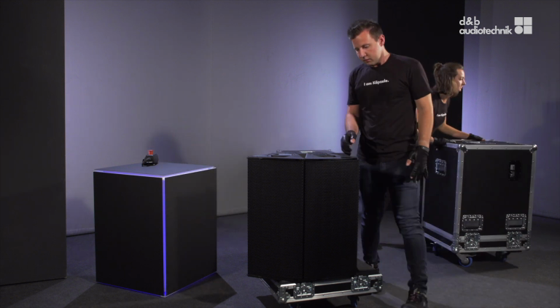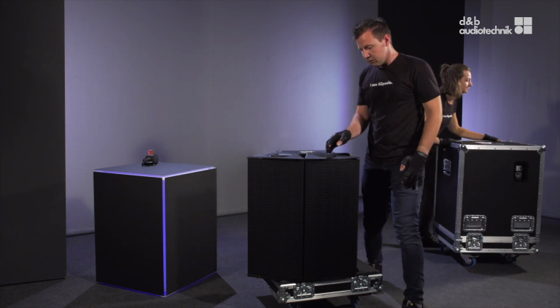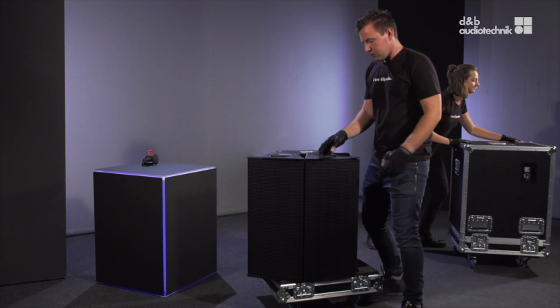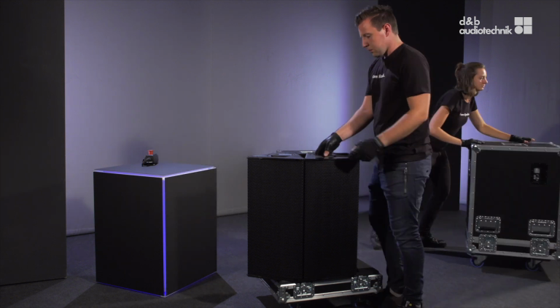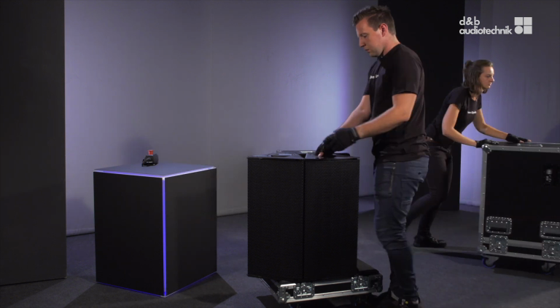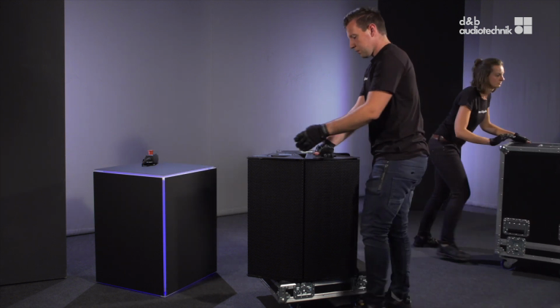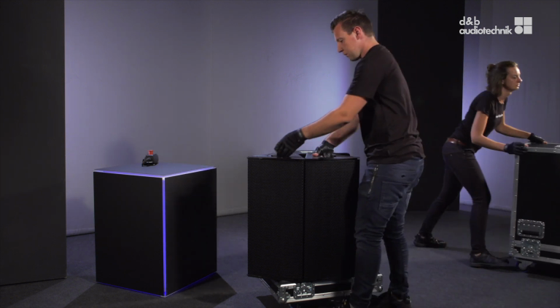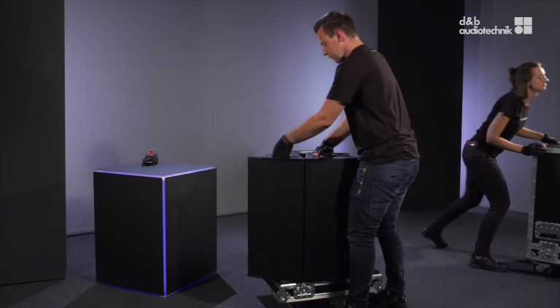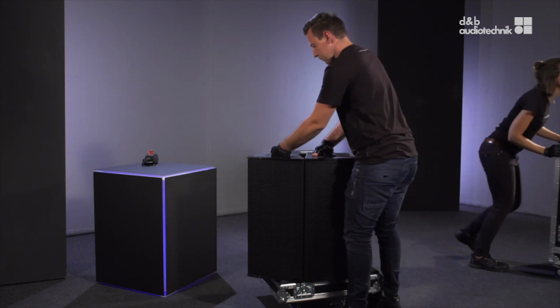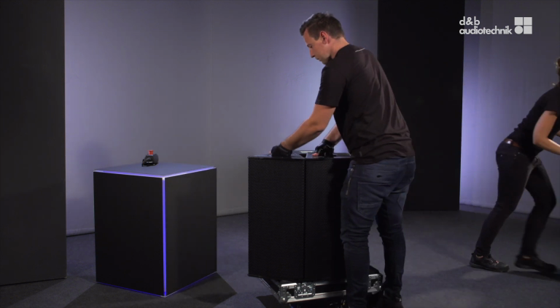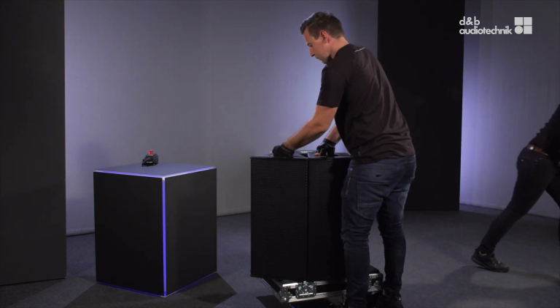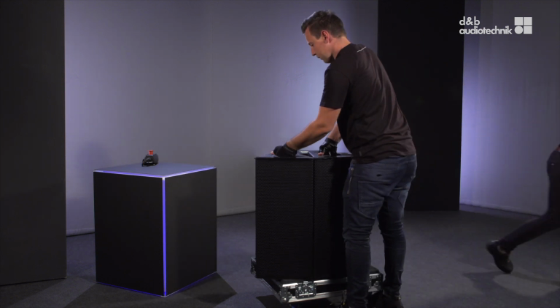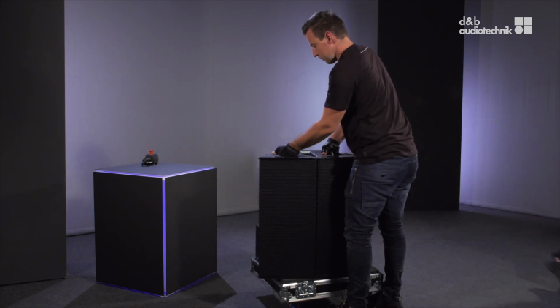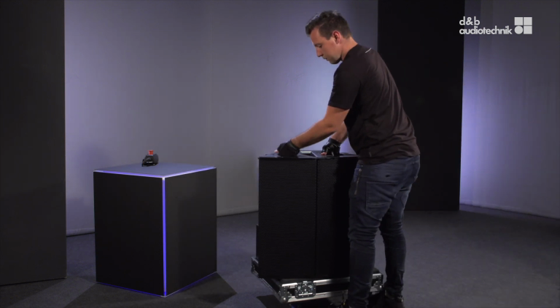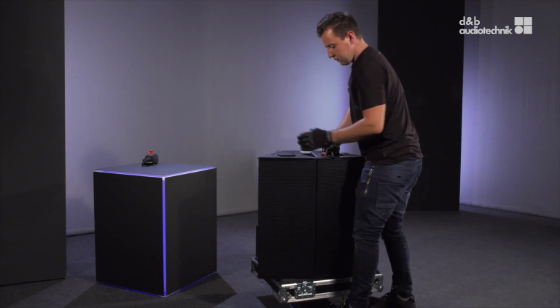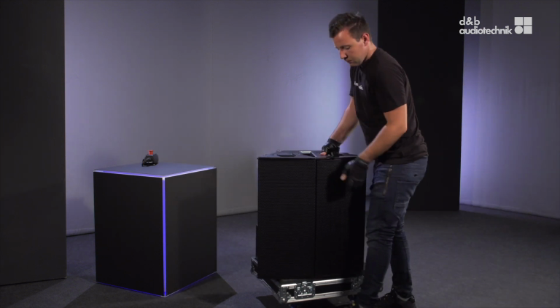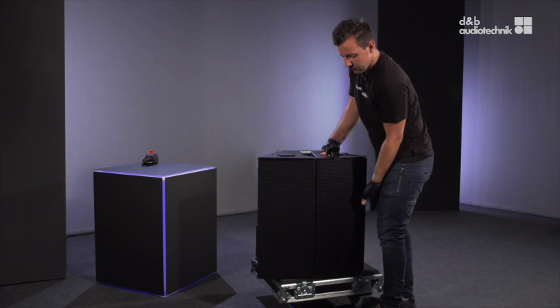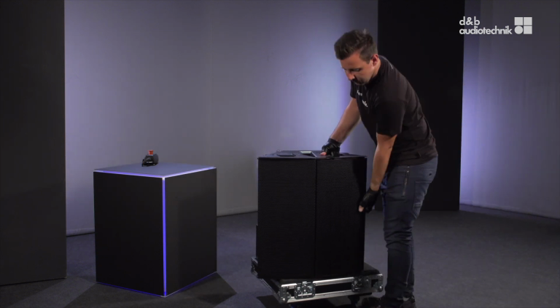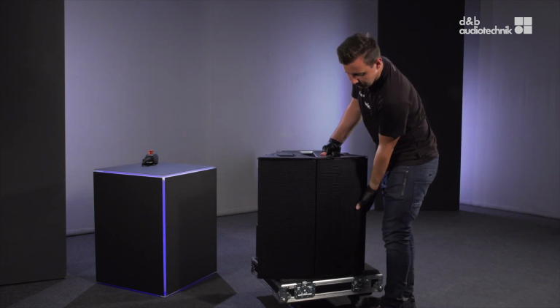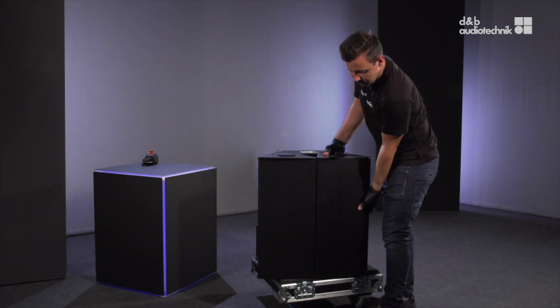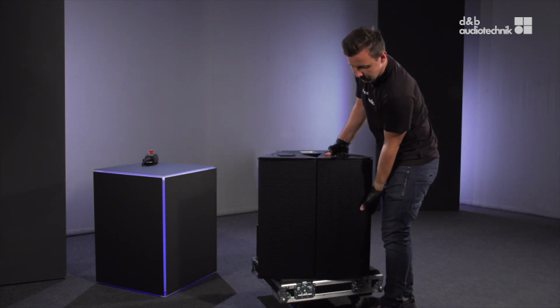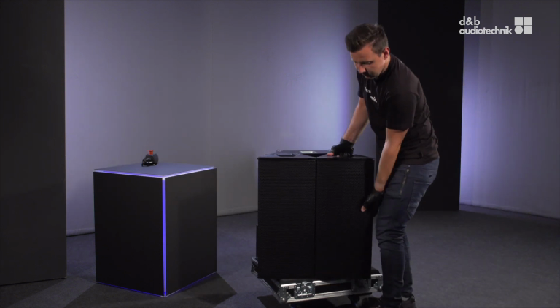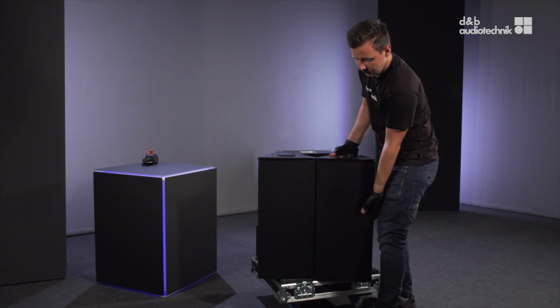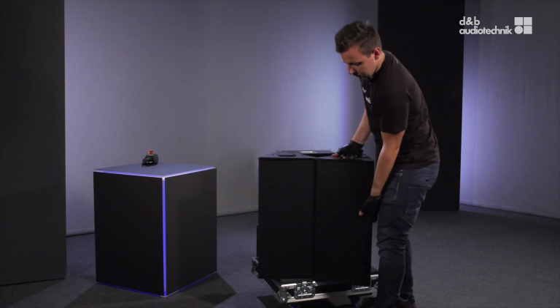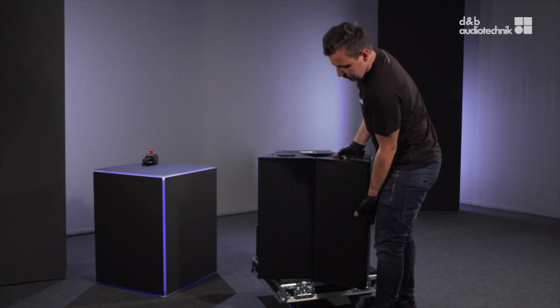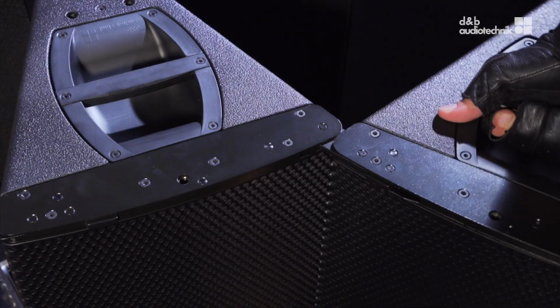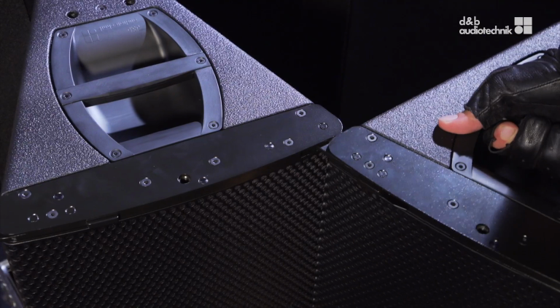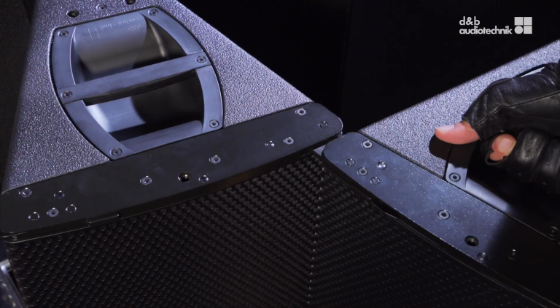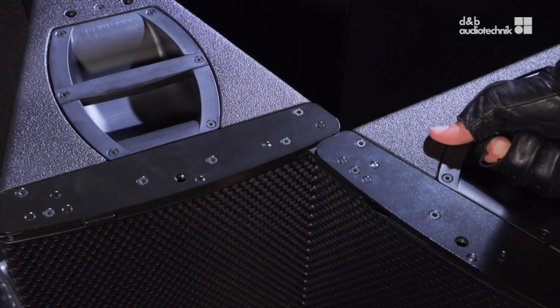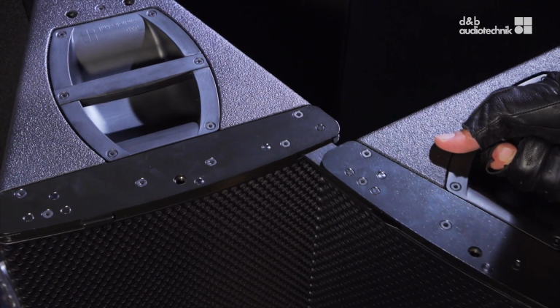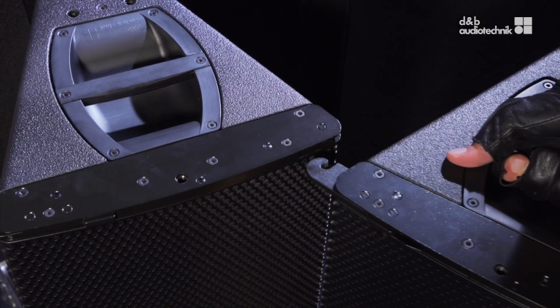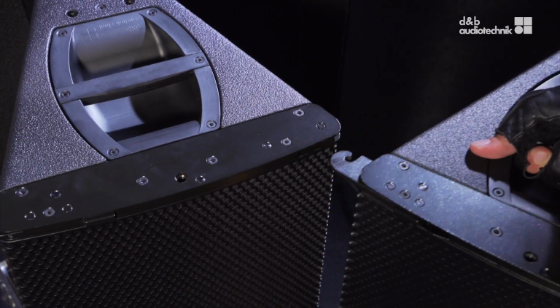To separate the last cabinet, proceed in the same manner.